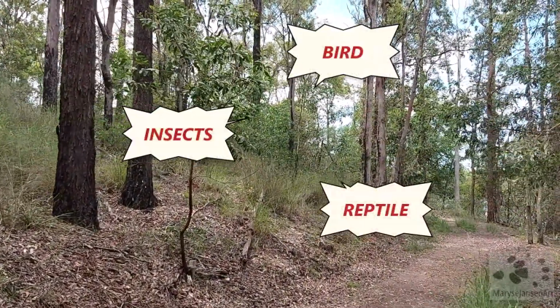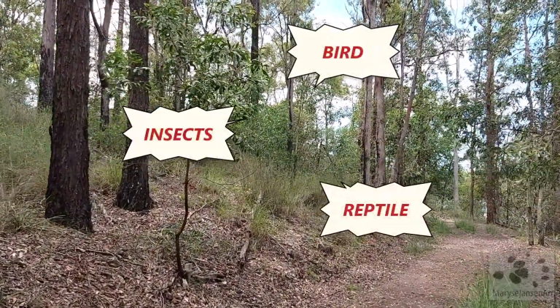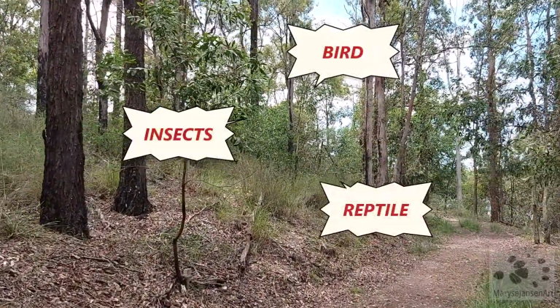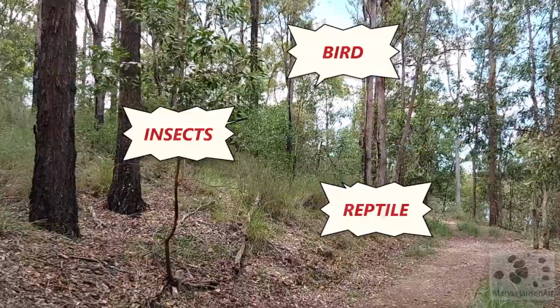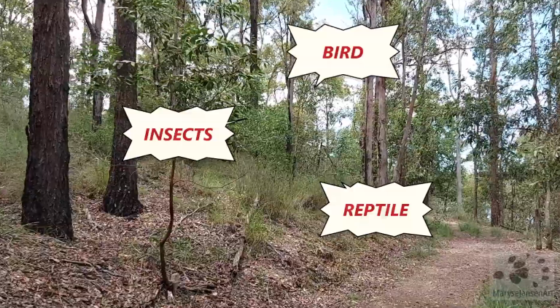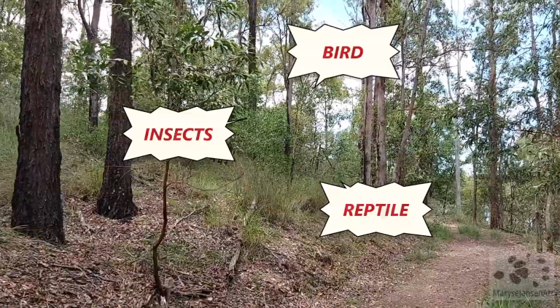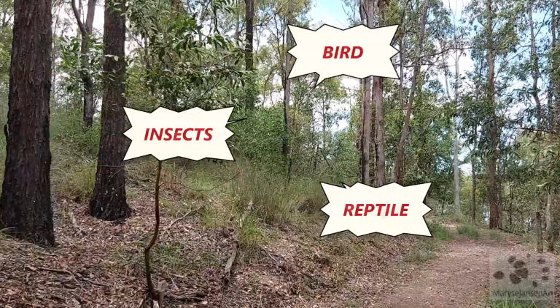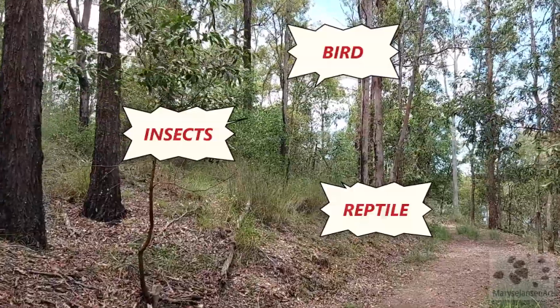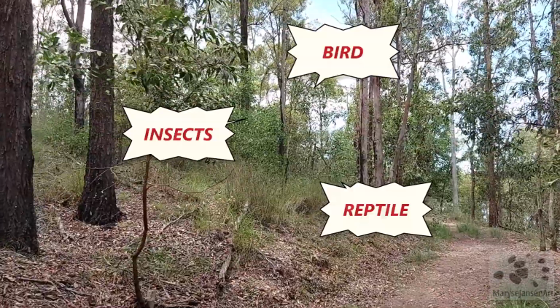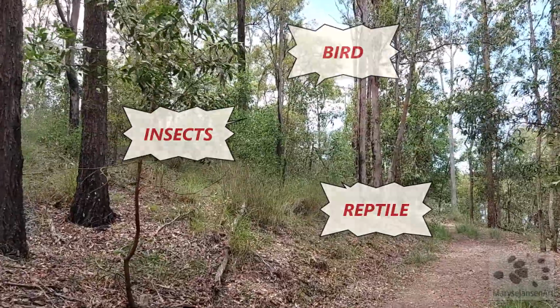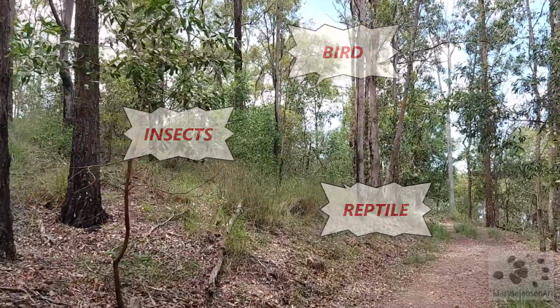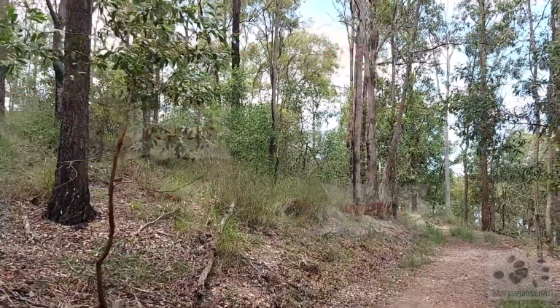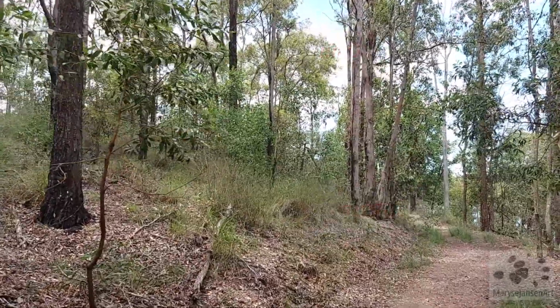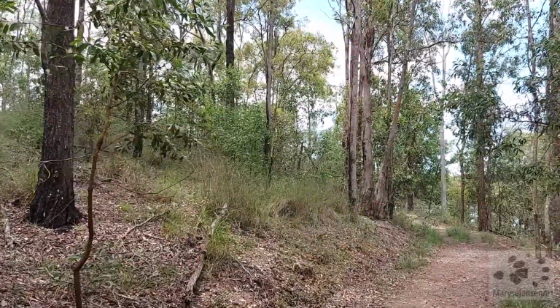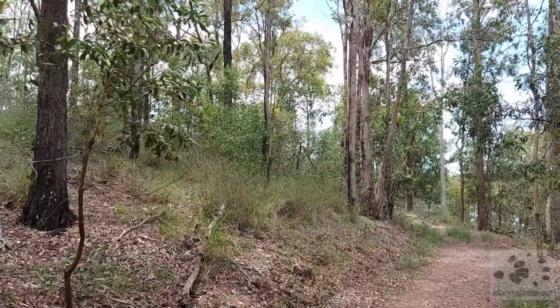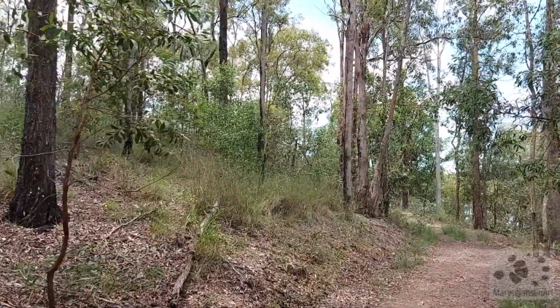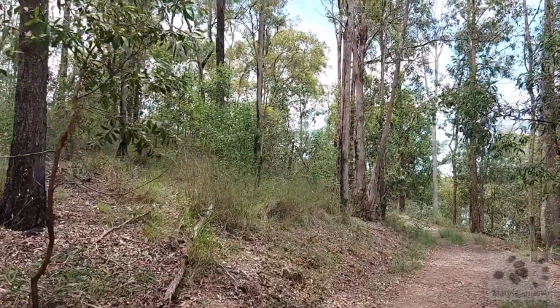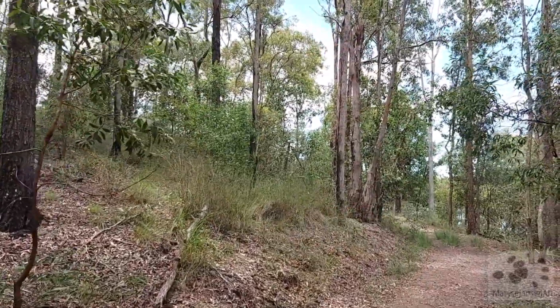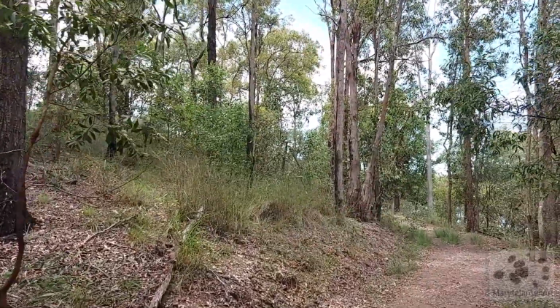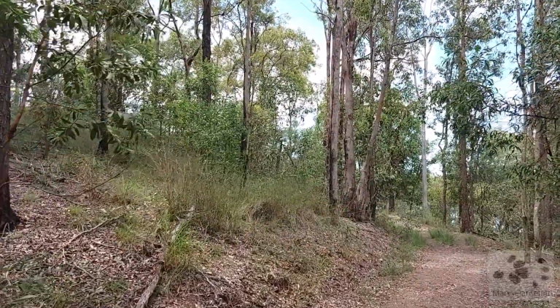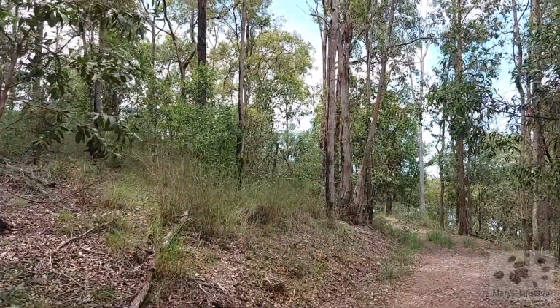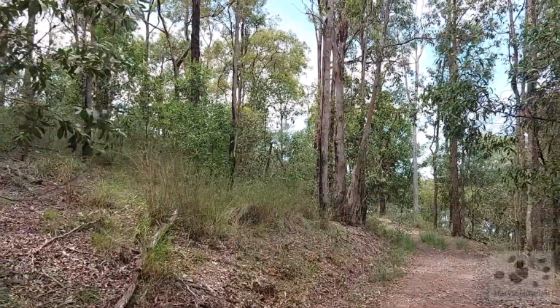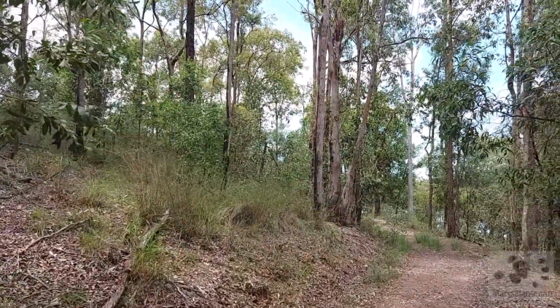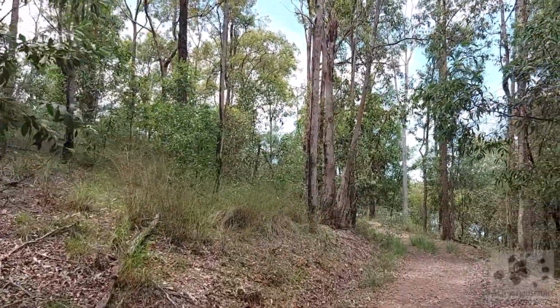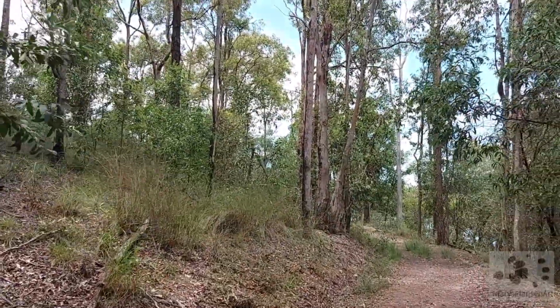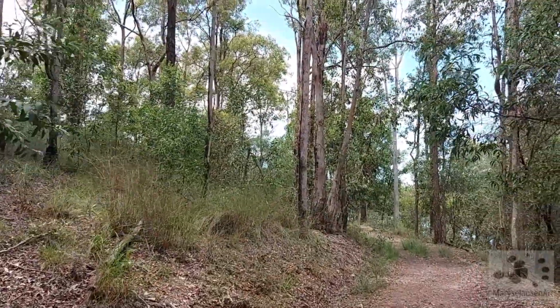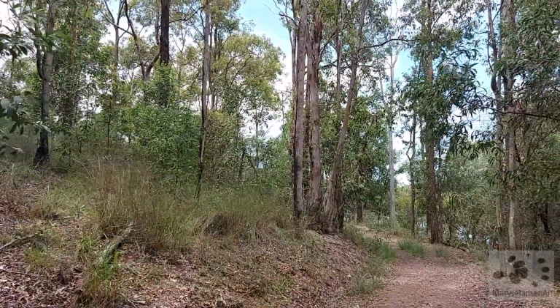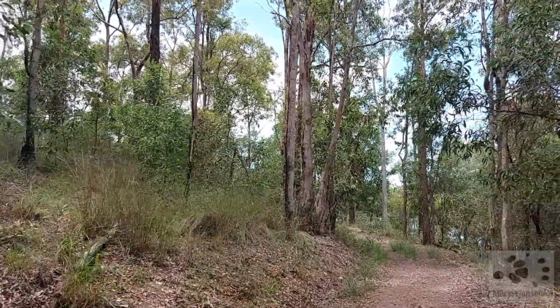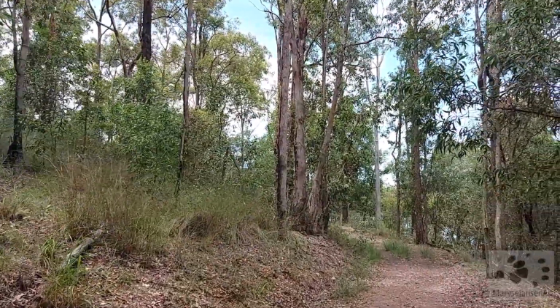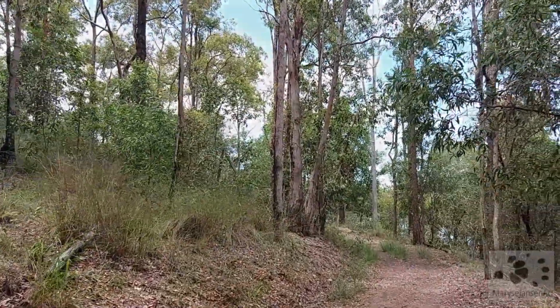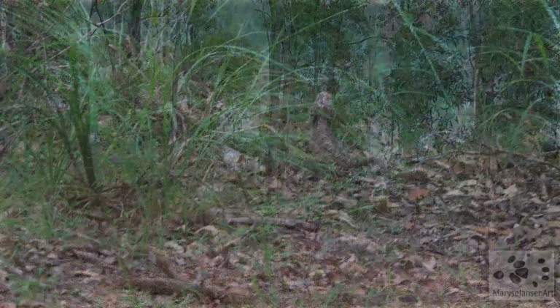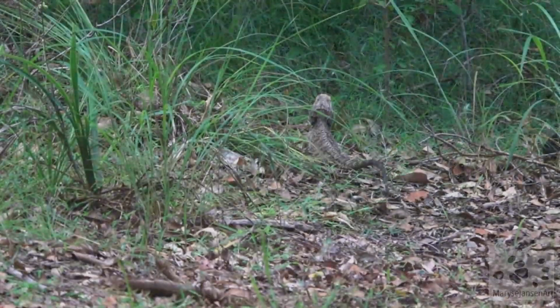Insects, another bird, a reptile — we're doing really well. We still have a little bit to go on our walk.